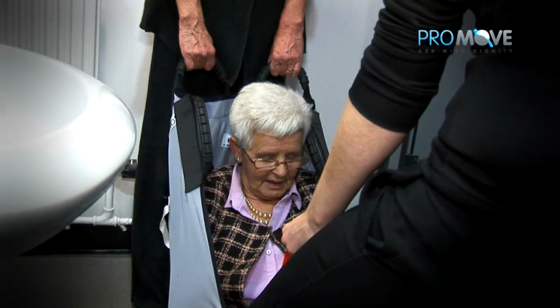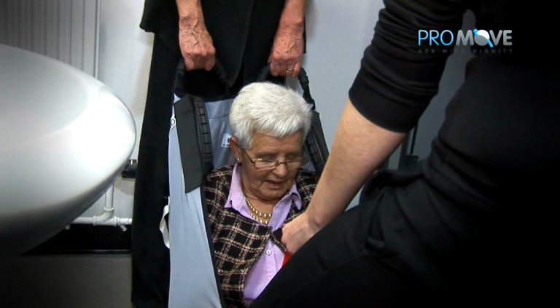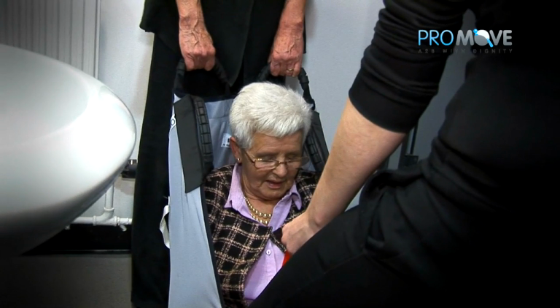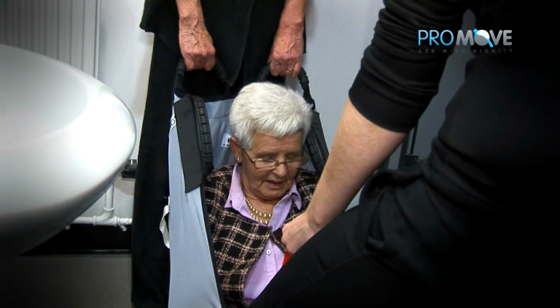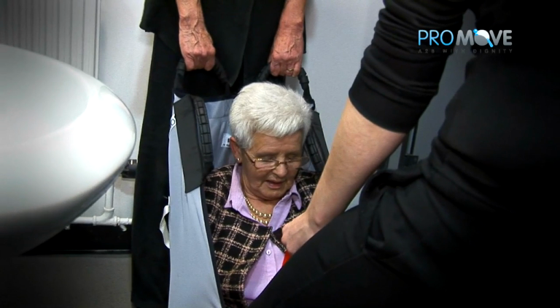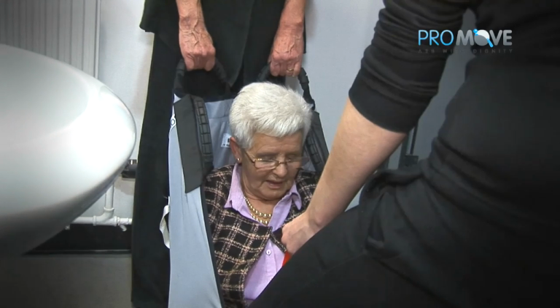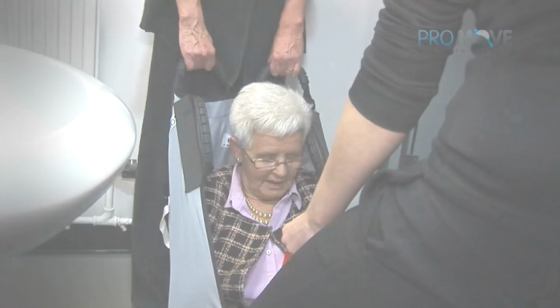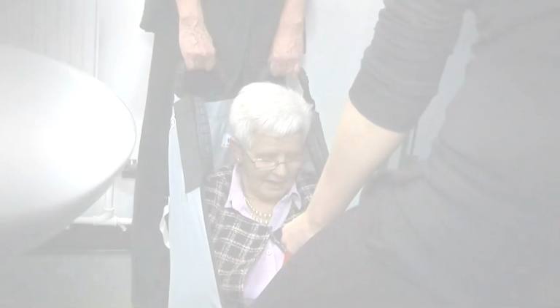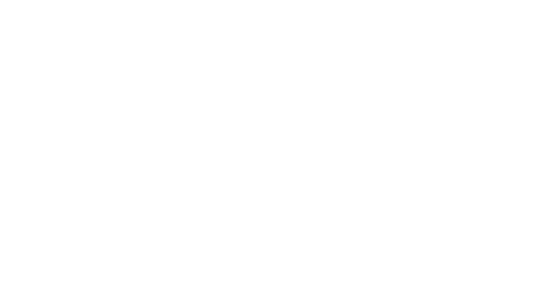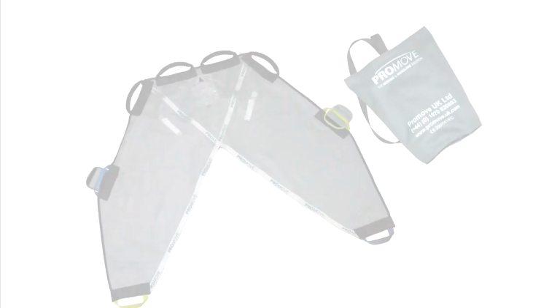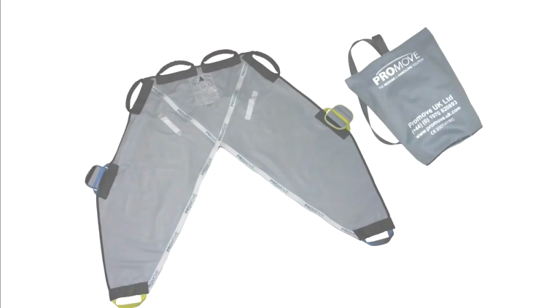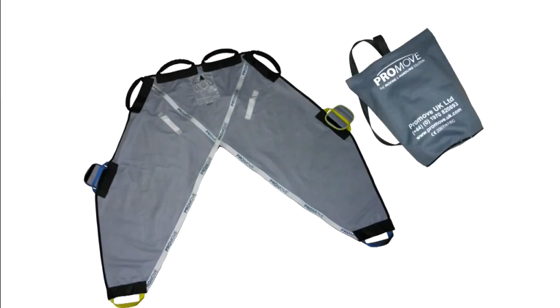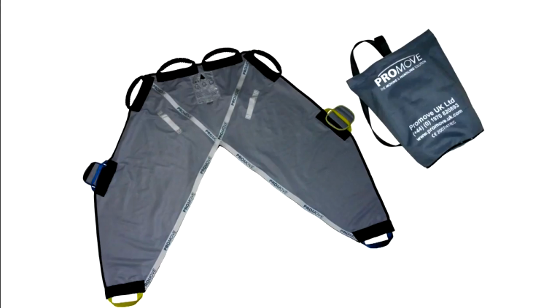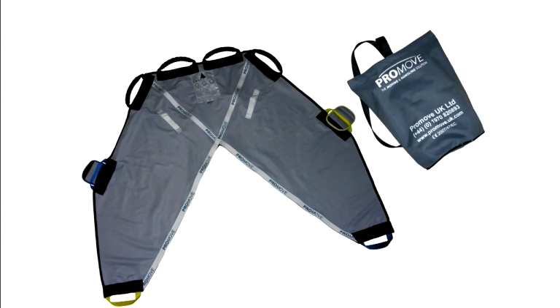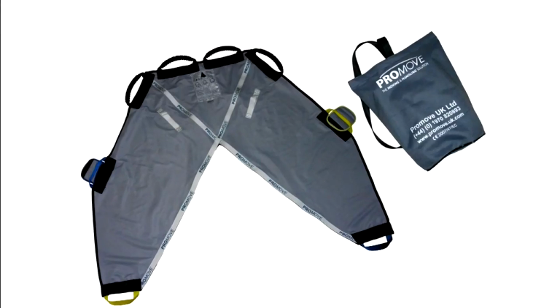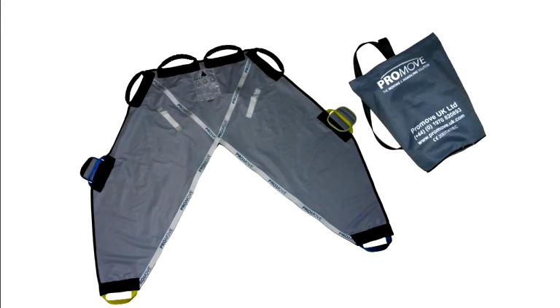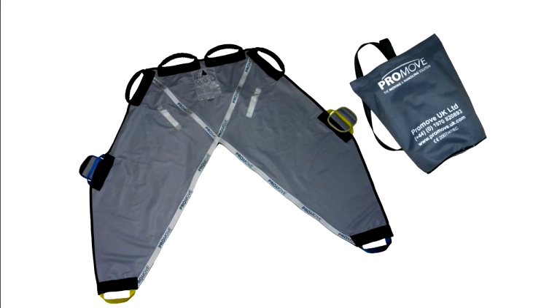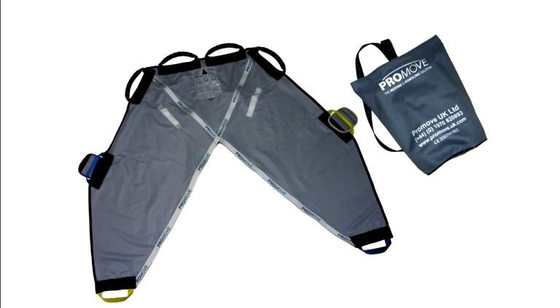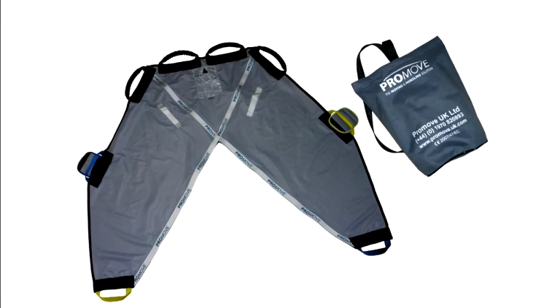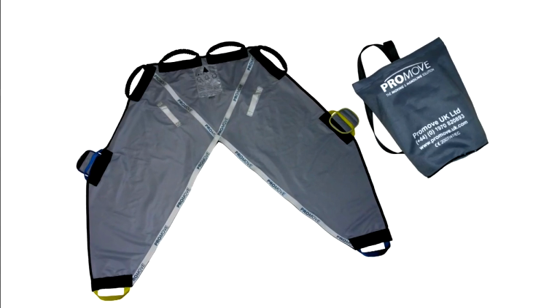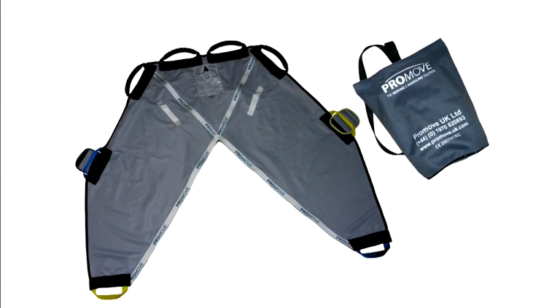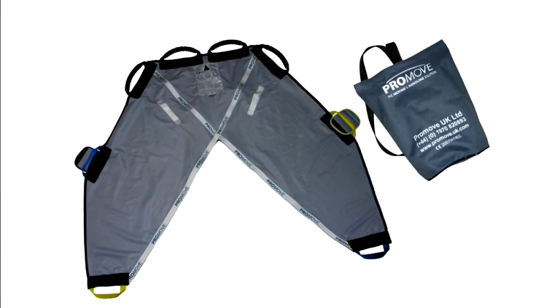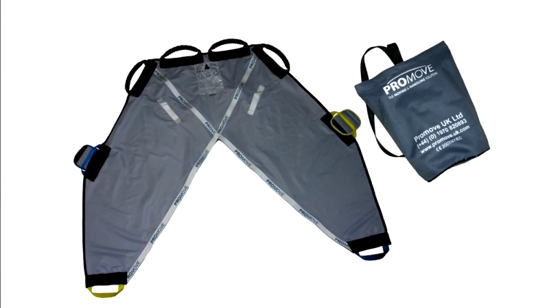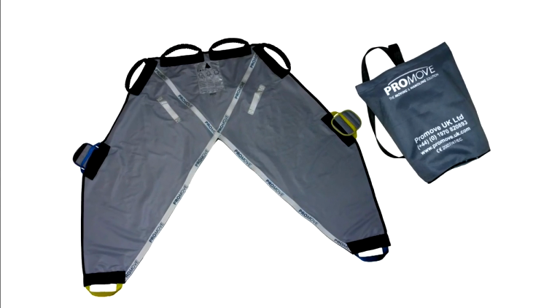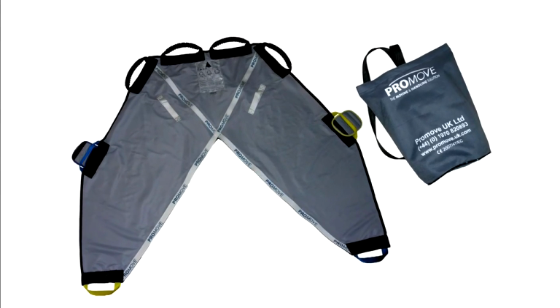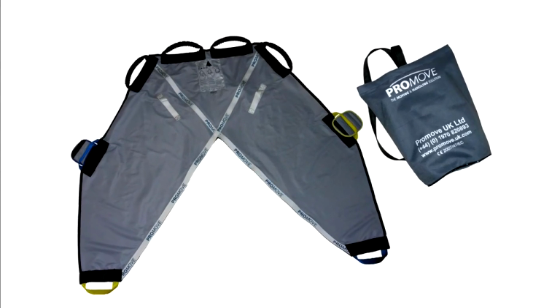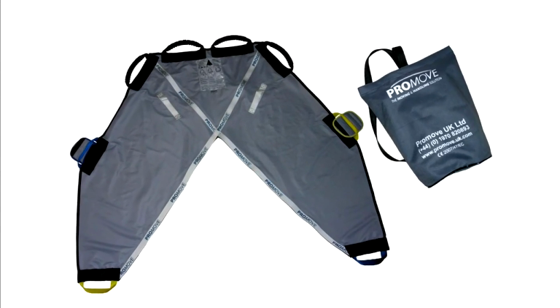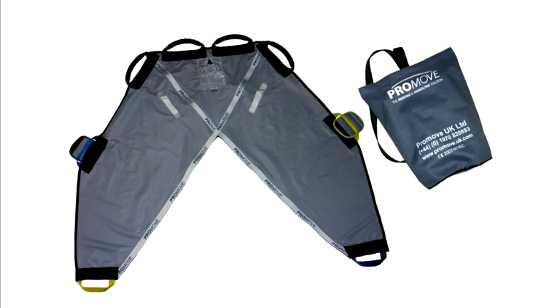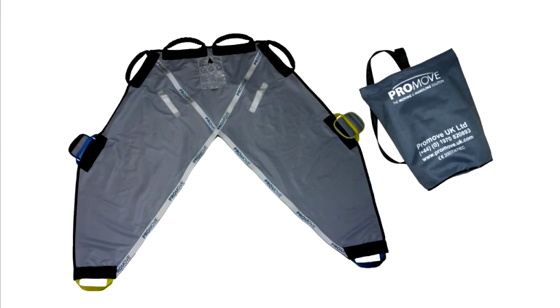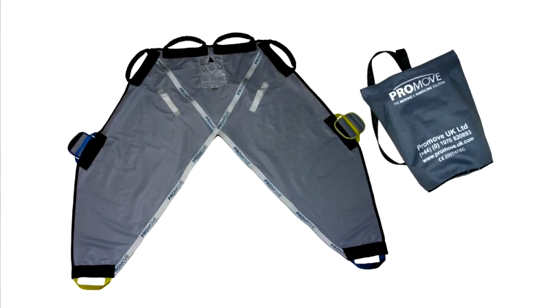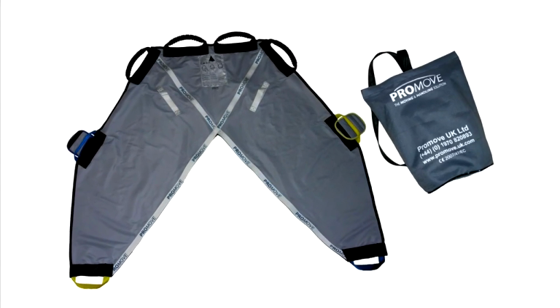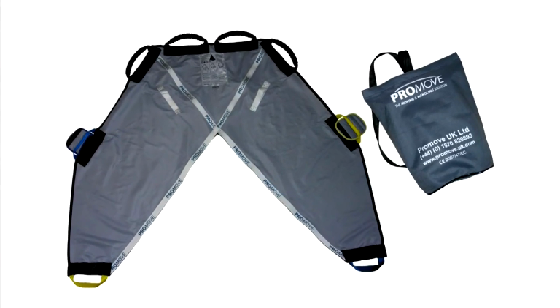The ProMove Sling — an innovation in safety and comfort for people with disabilities or who are otherwise incapacitated.